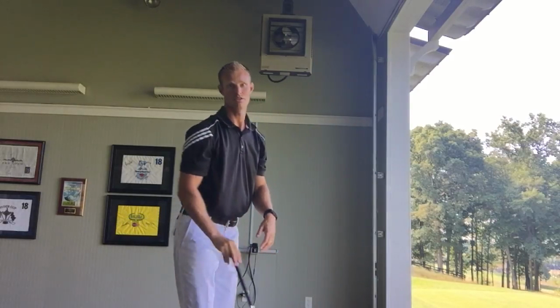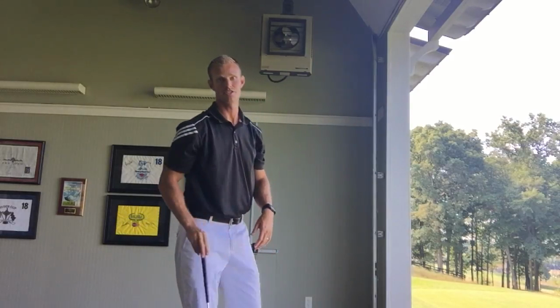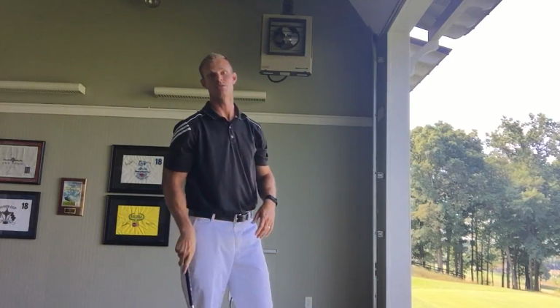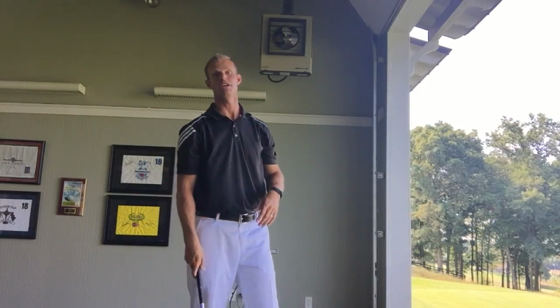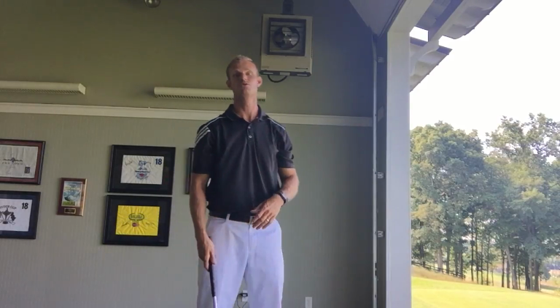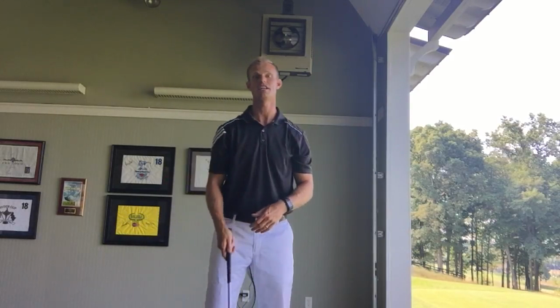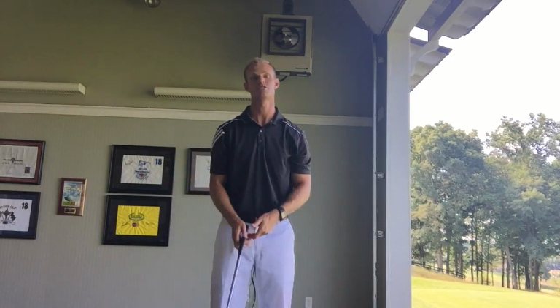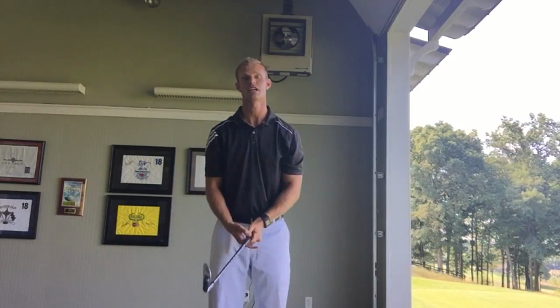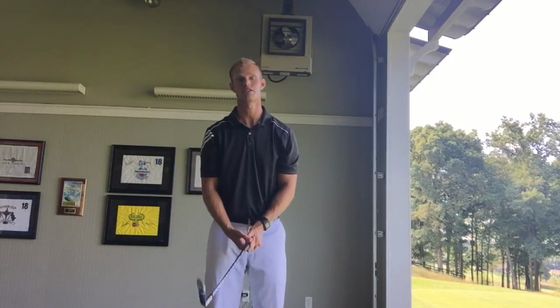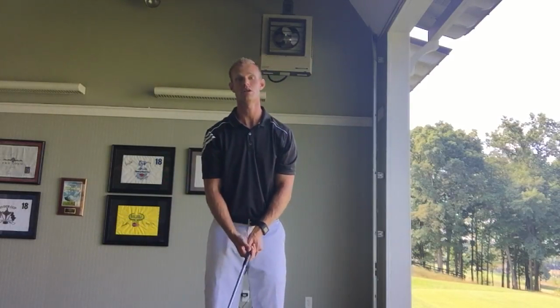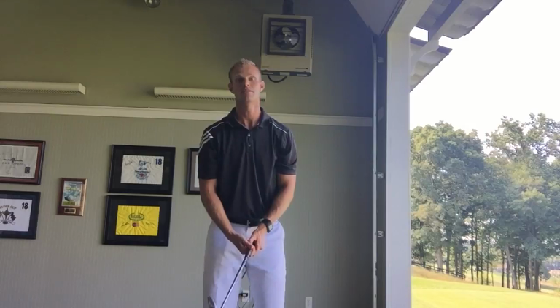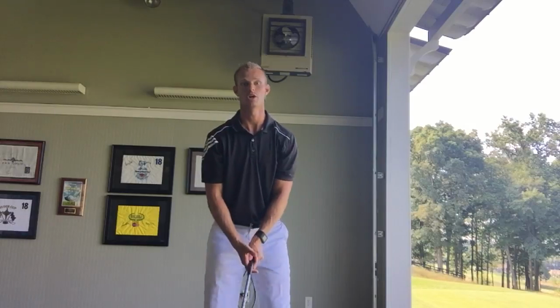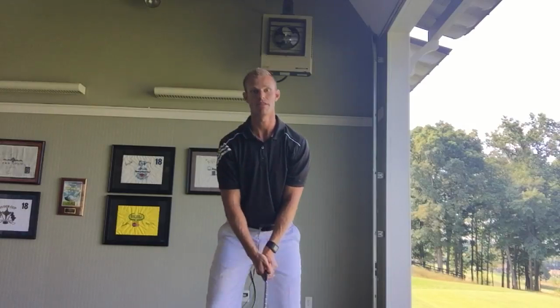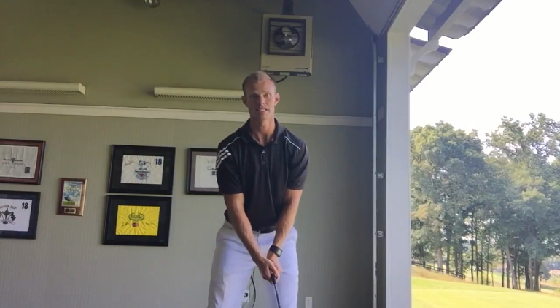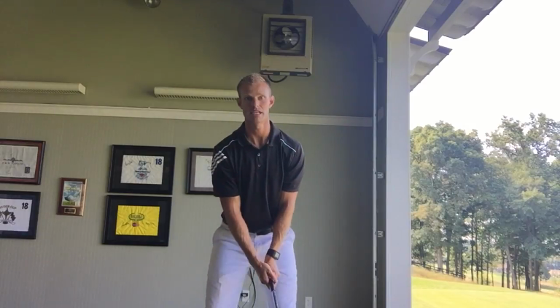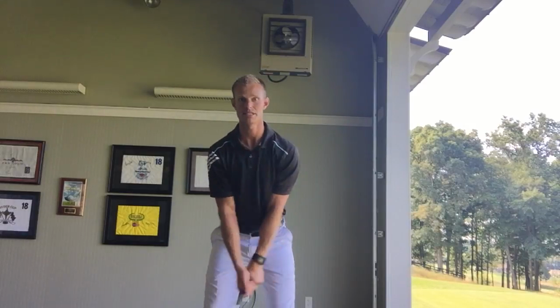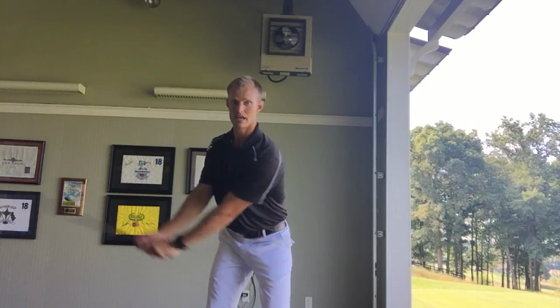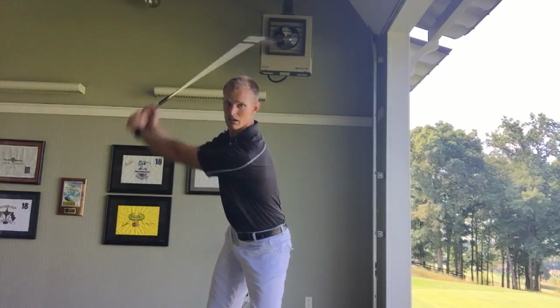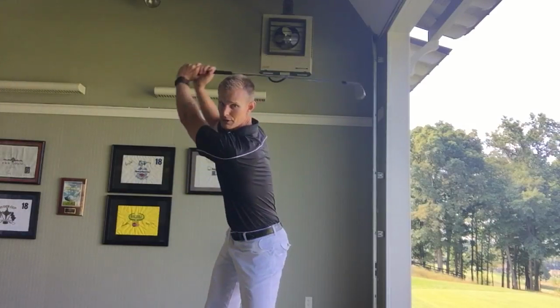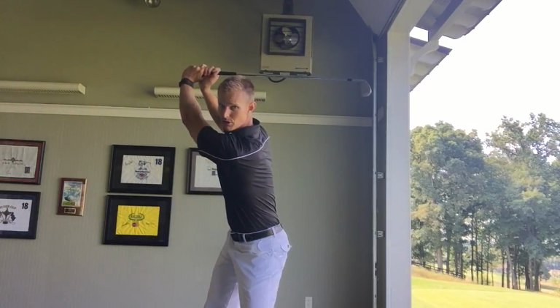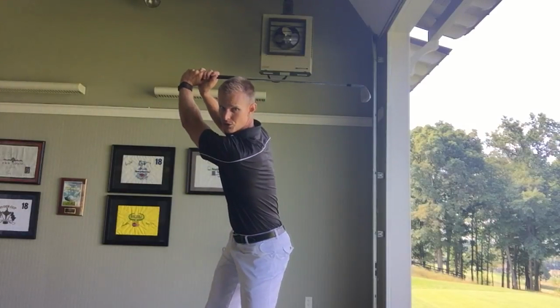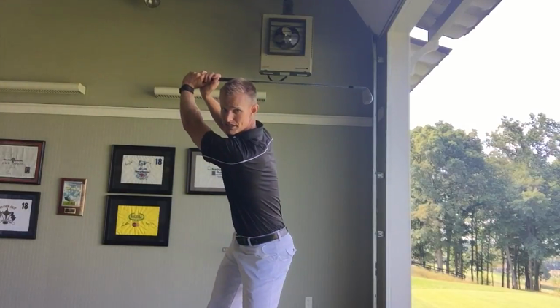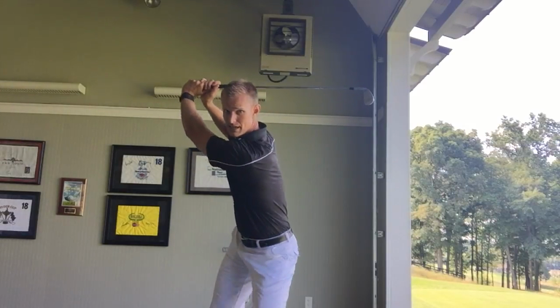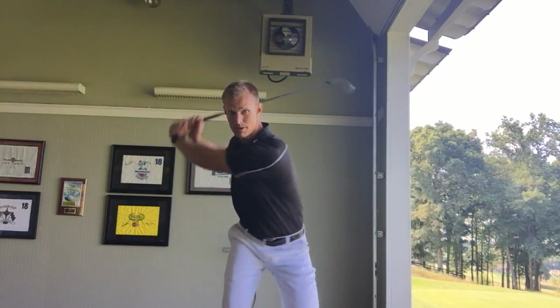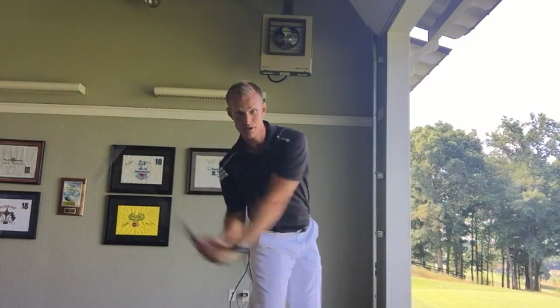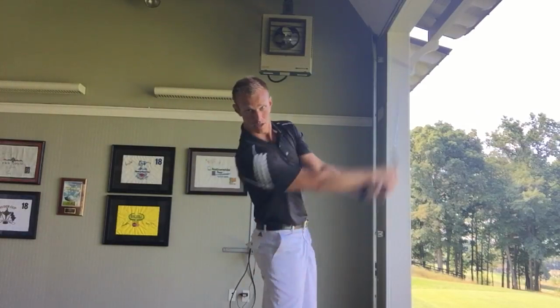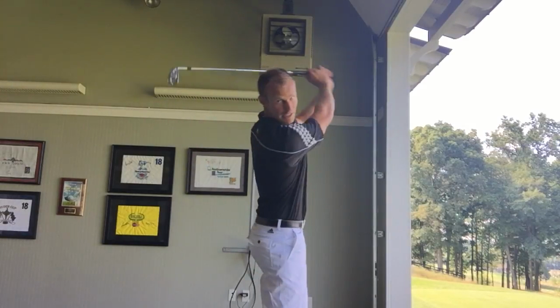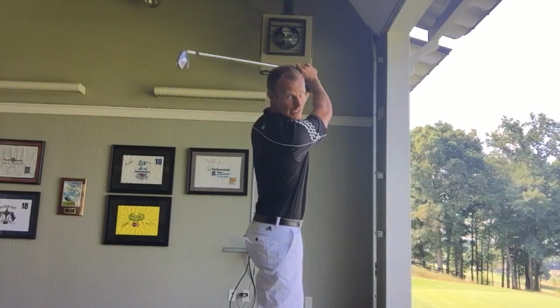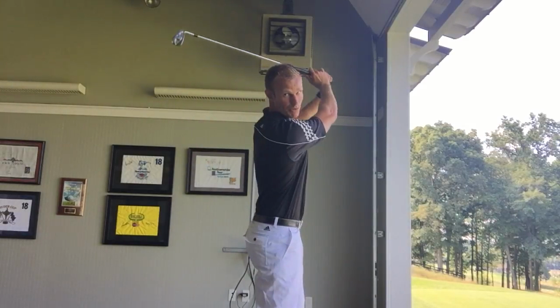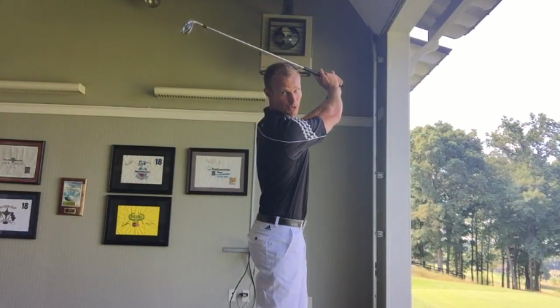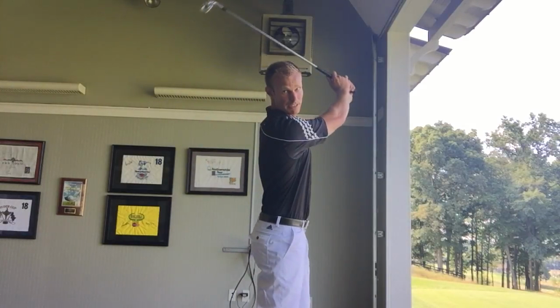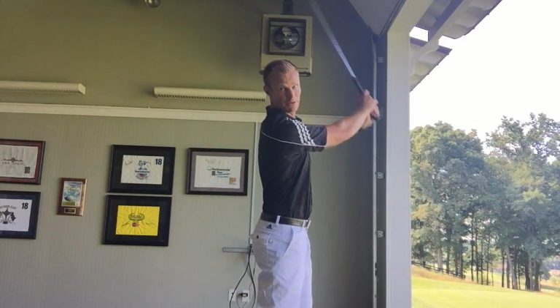This is going to be a great exercise to help out that slice, allow you to load at the top, and whip through coming down.